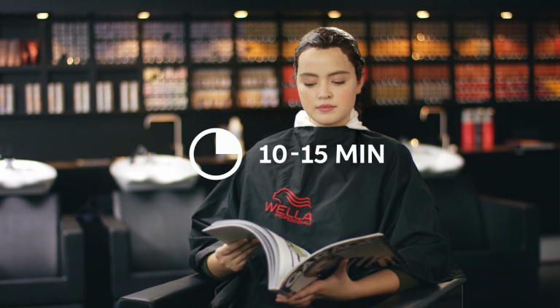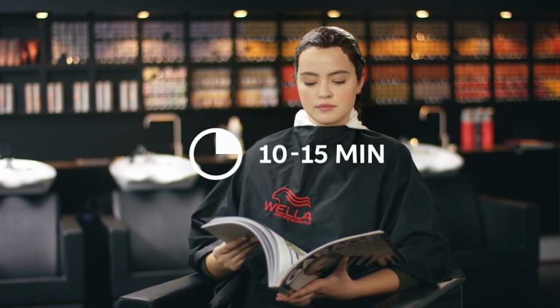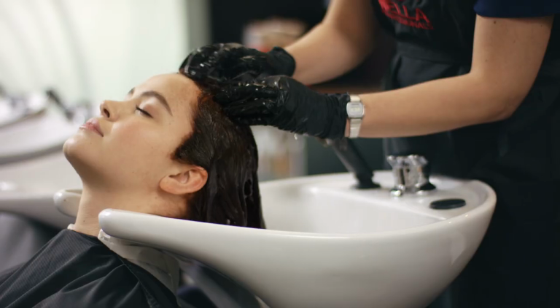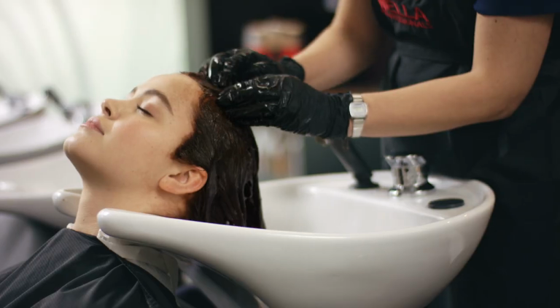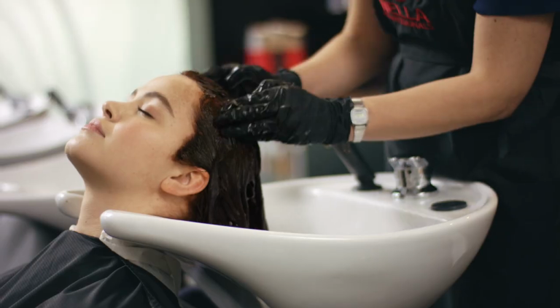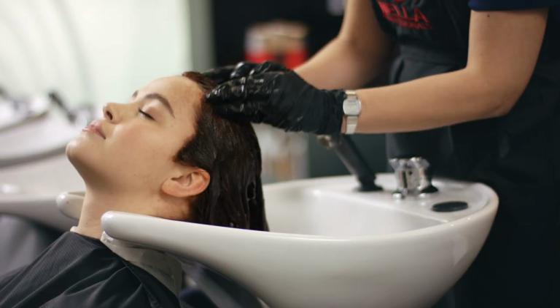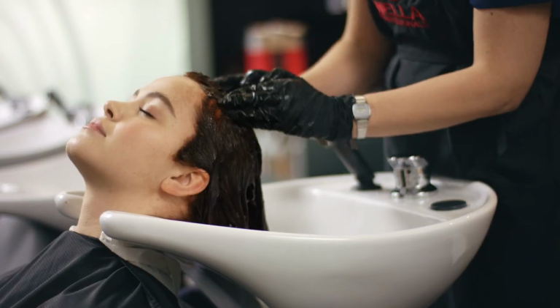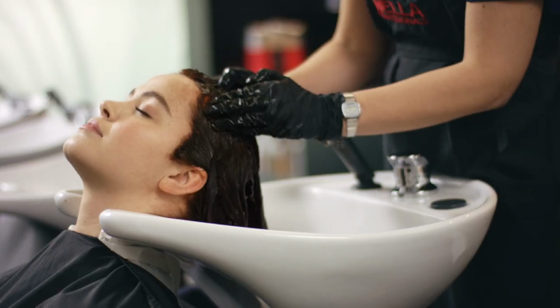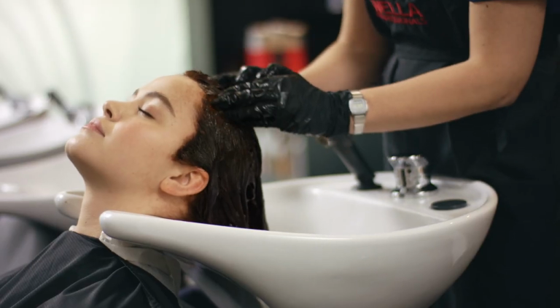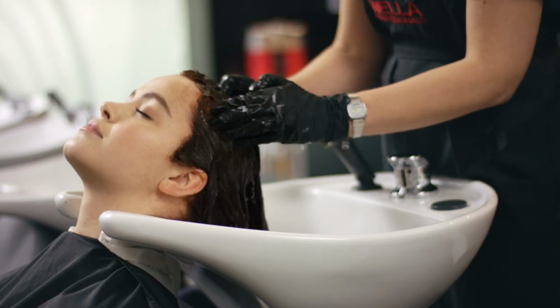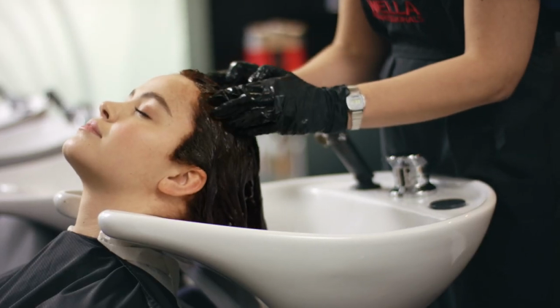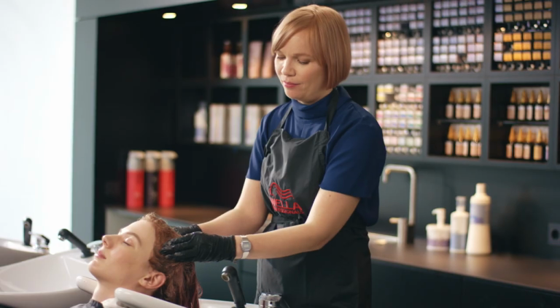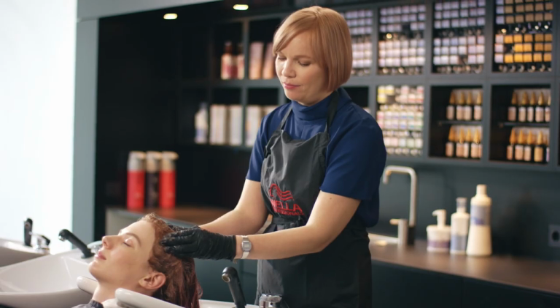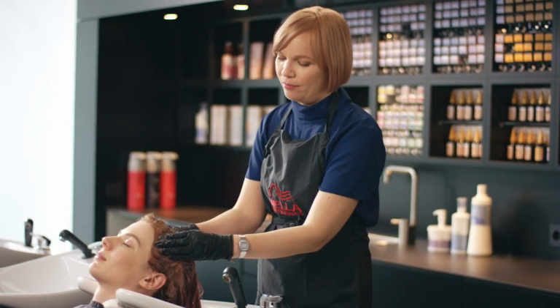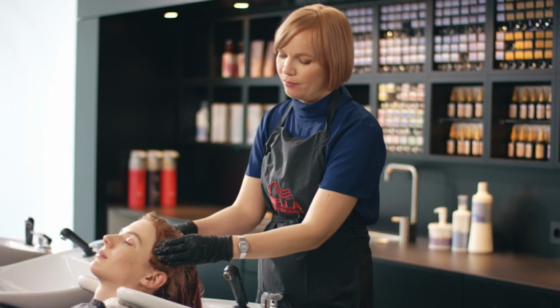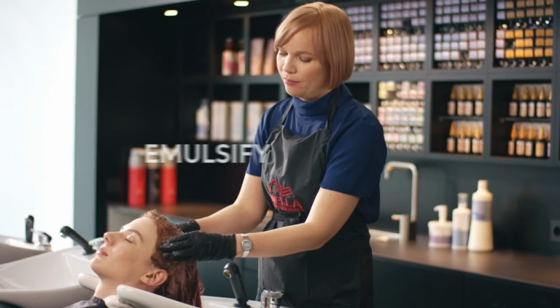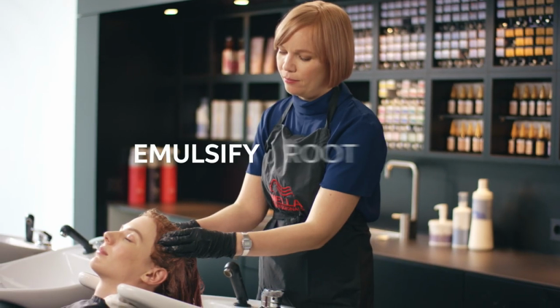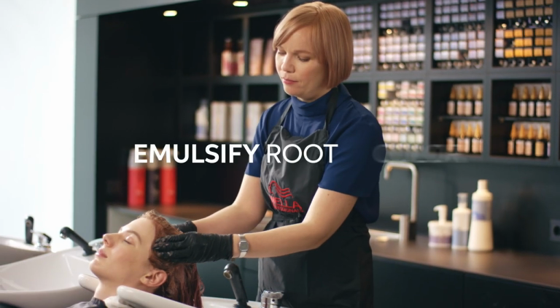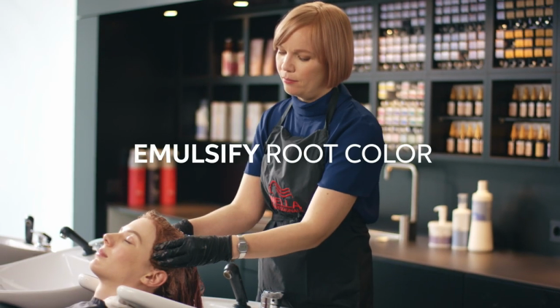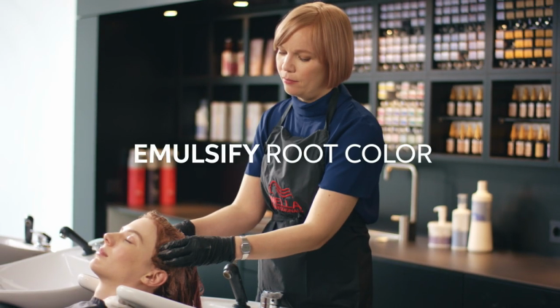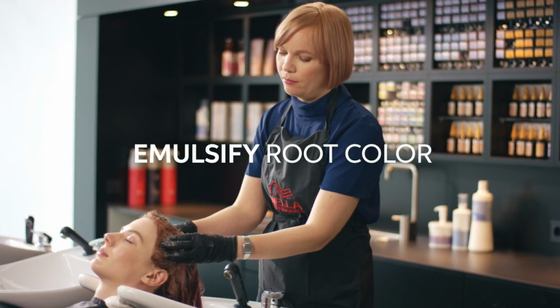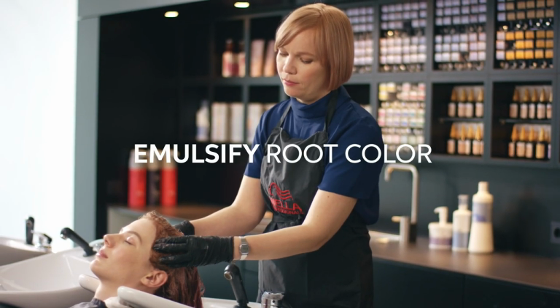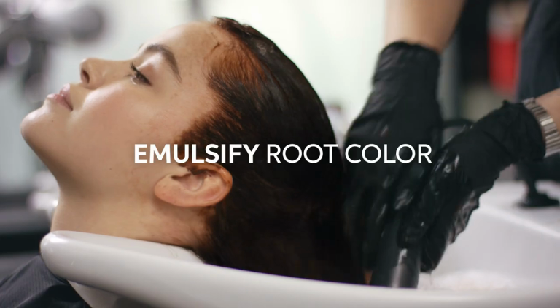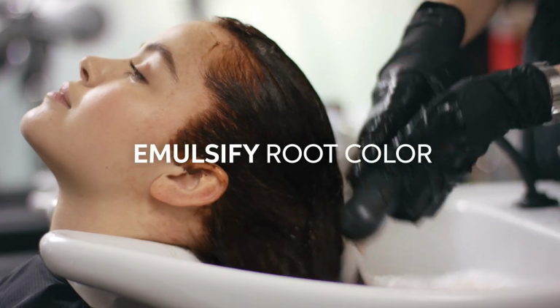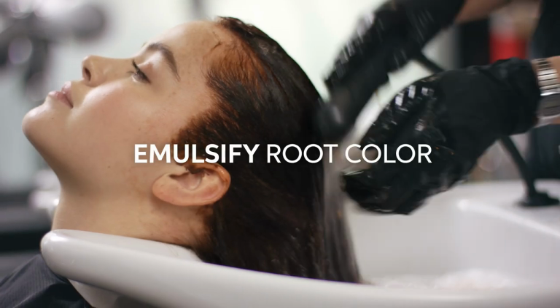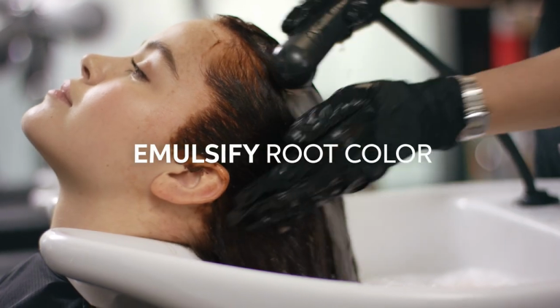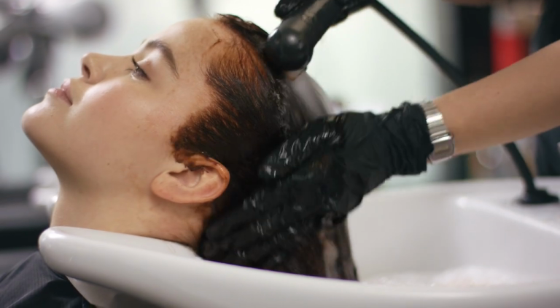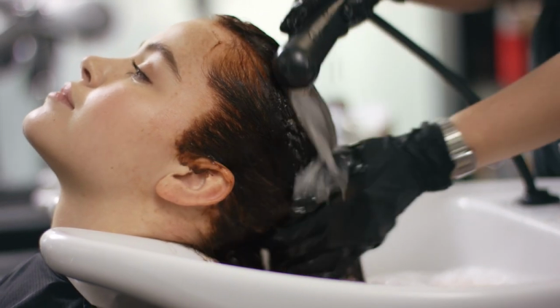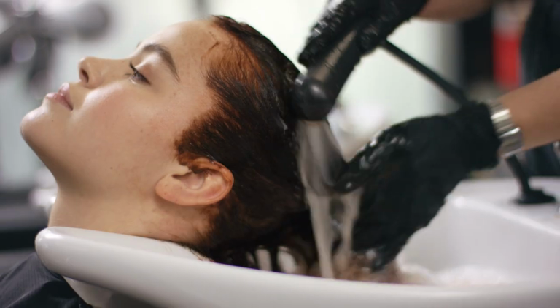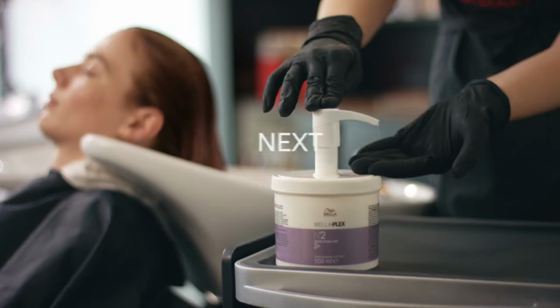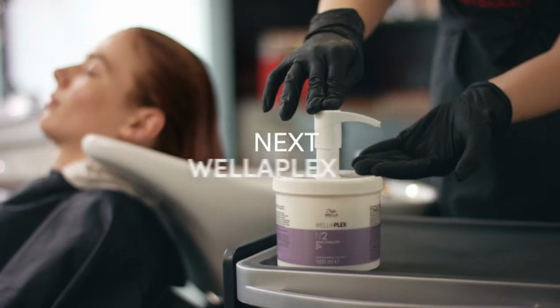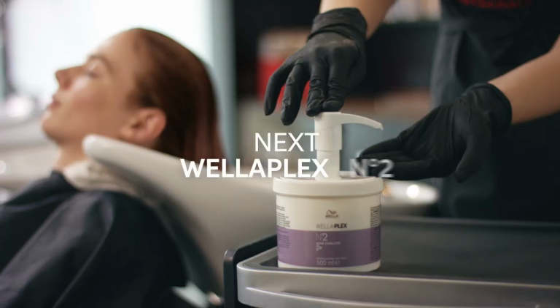My top tip to minimise skin staining is to emulsify the root colour with a little bit of warm water.